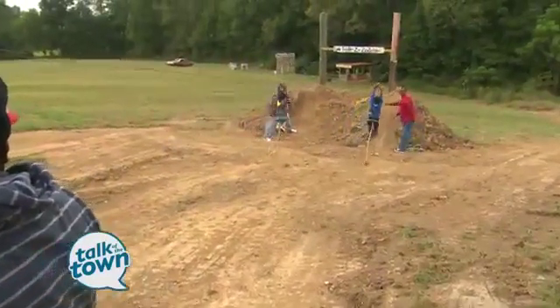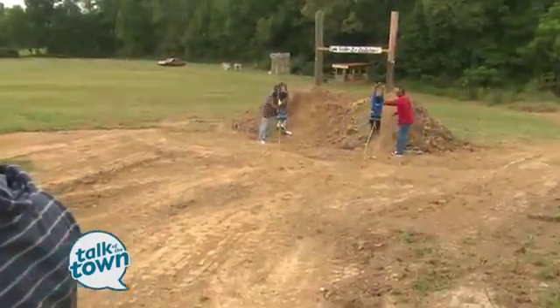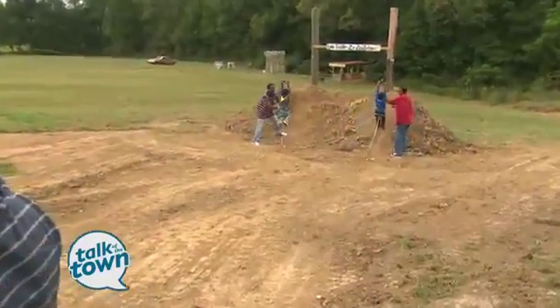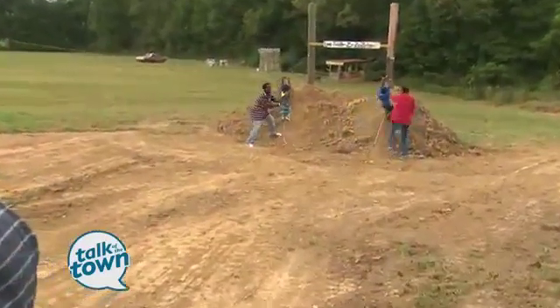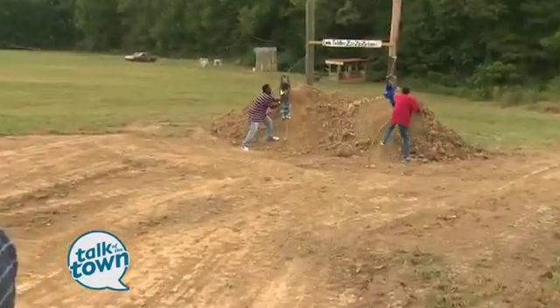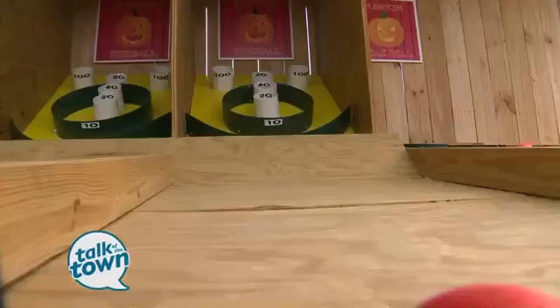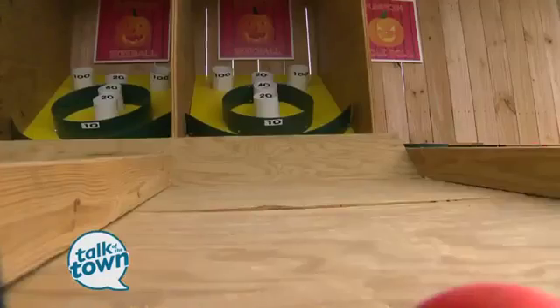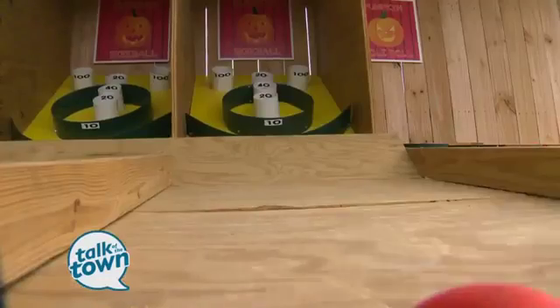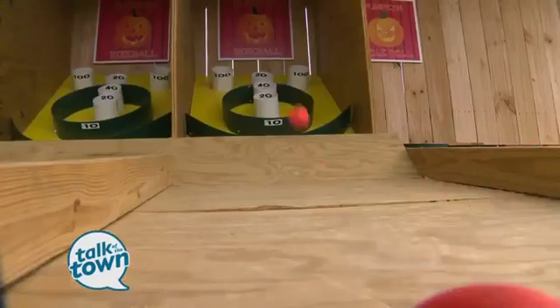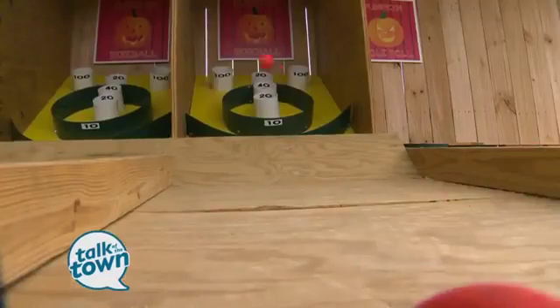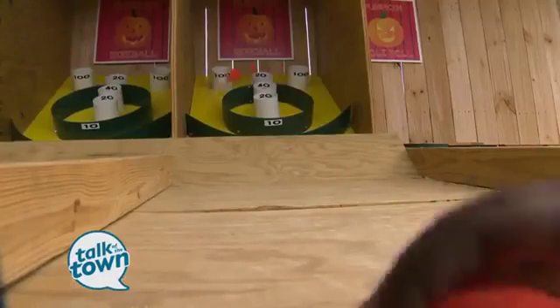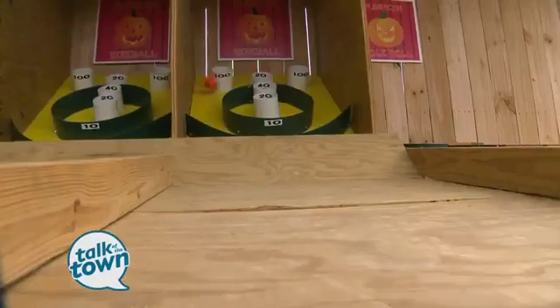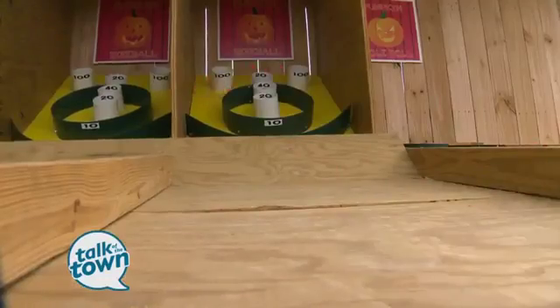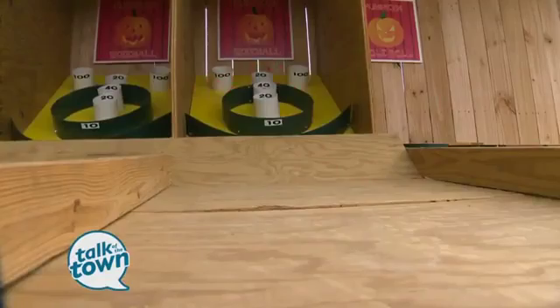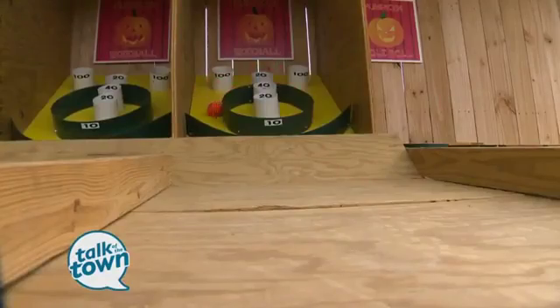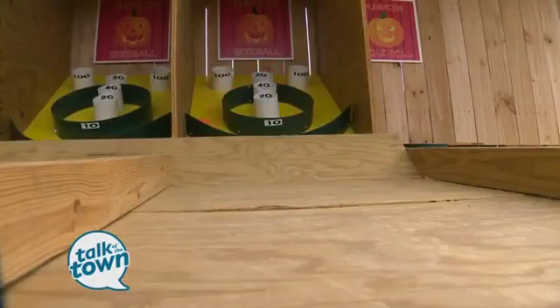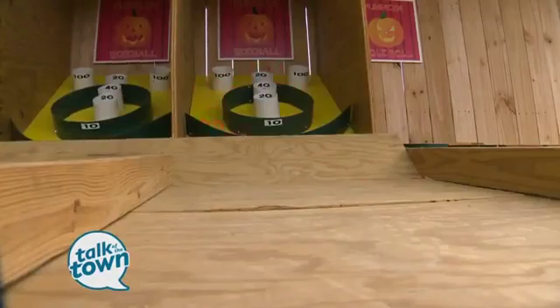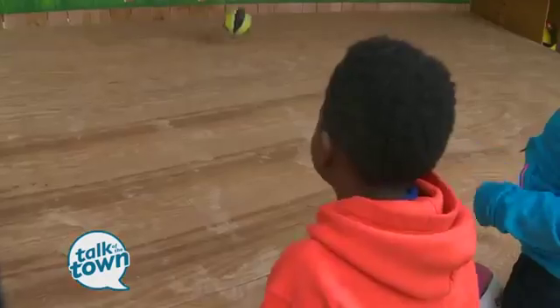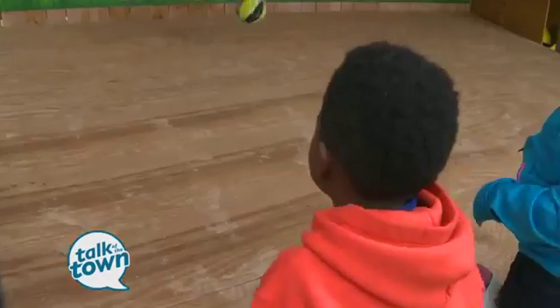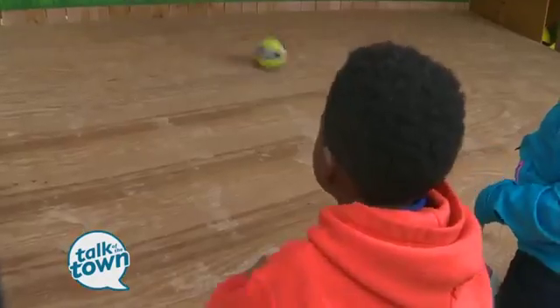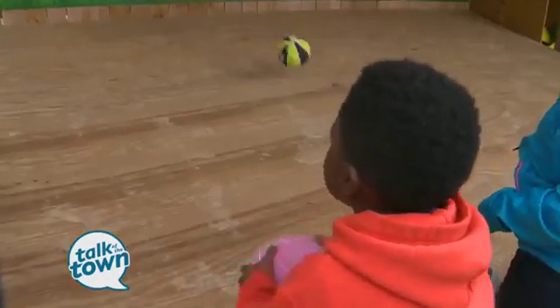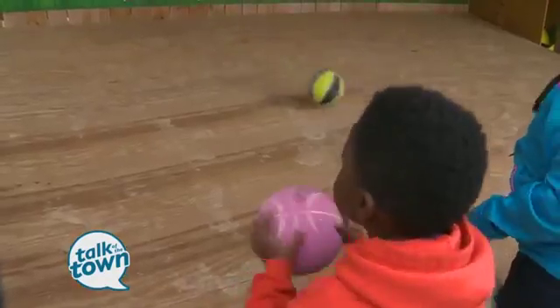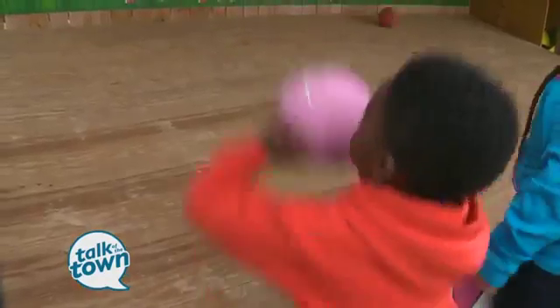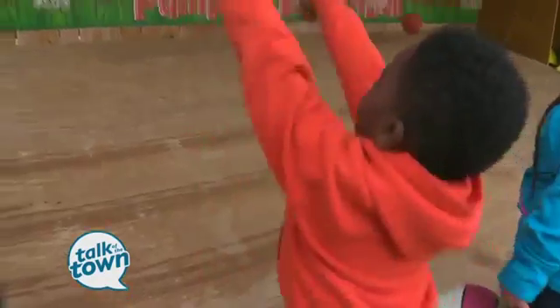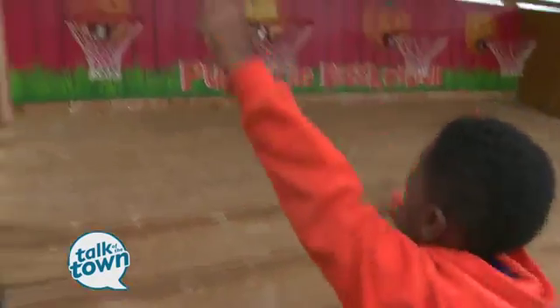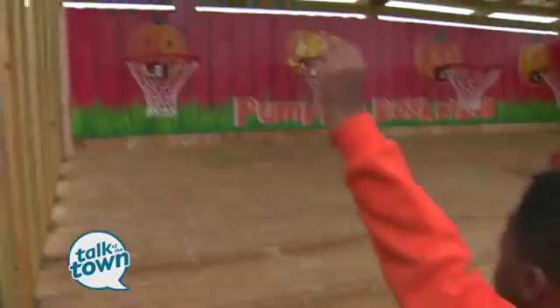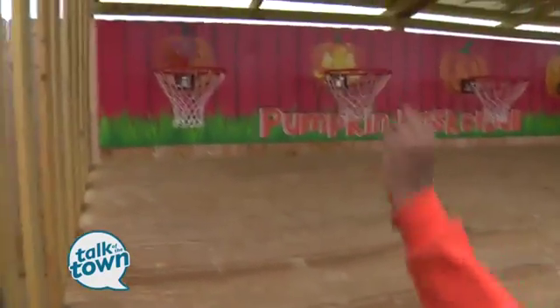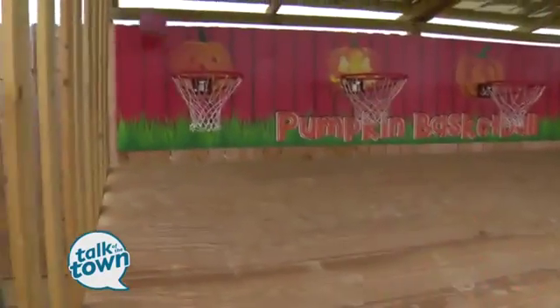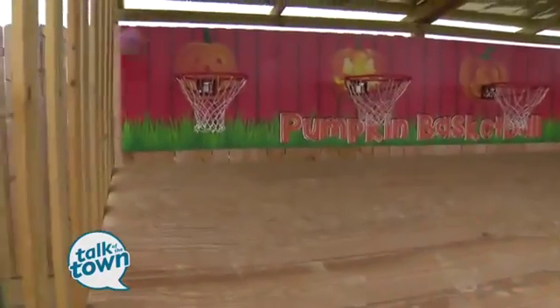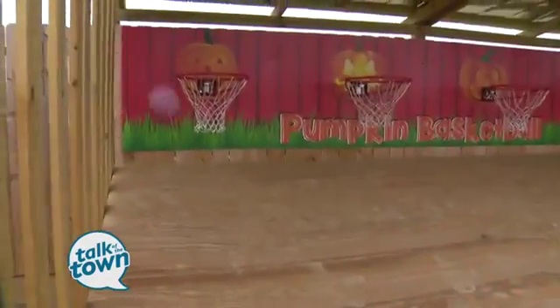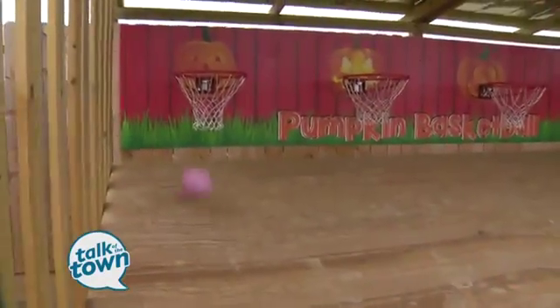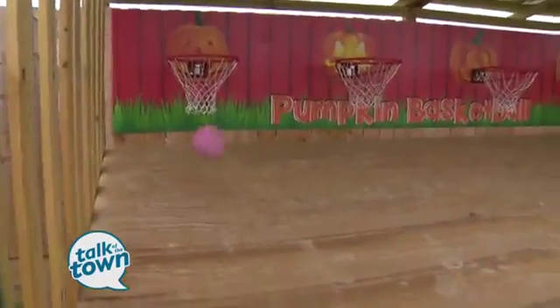You love to play ski ball? Well, we've got homemade ski ball. You love to play basketball? We've got homemade basketball.